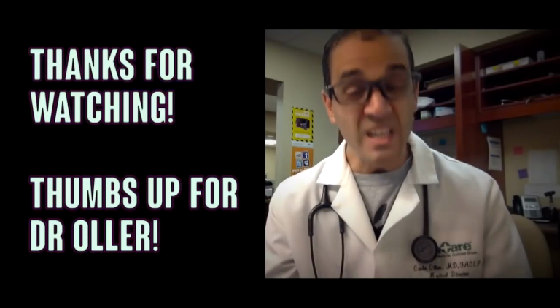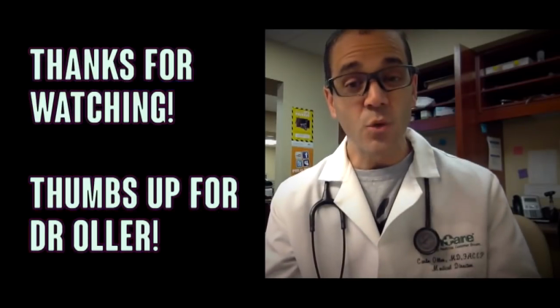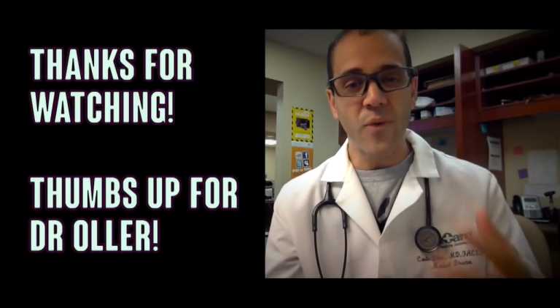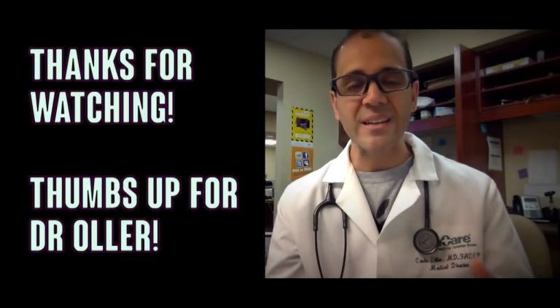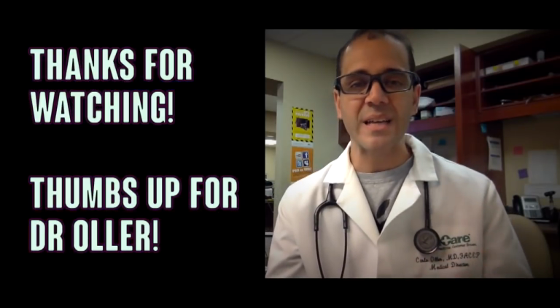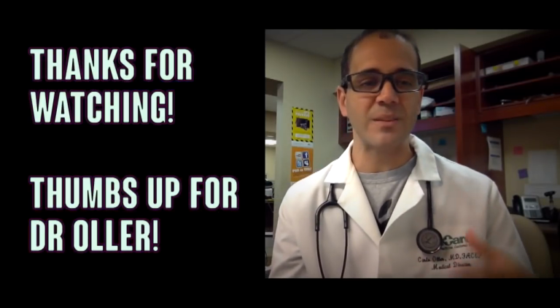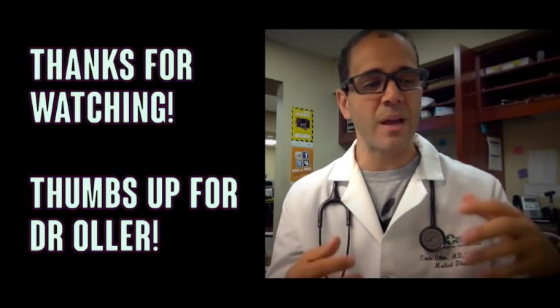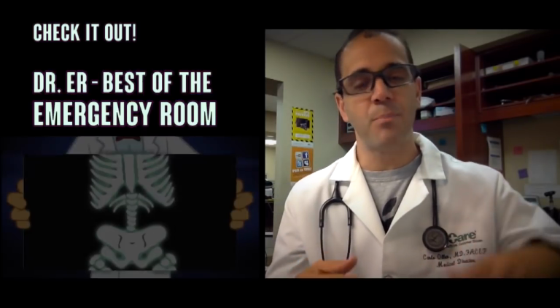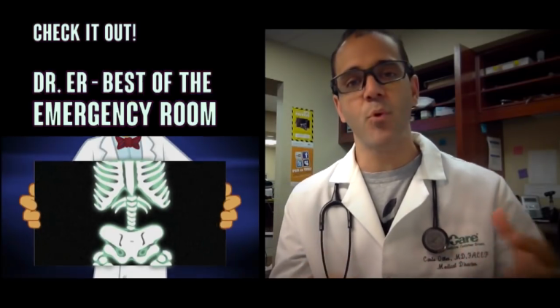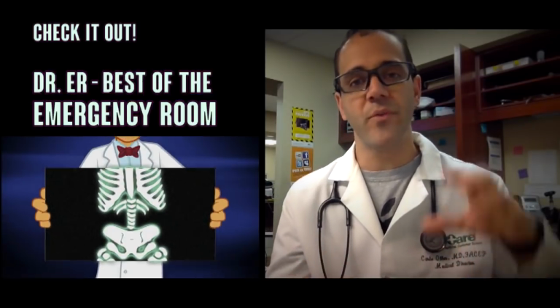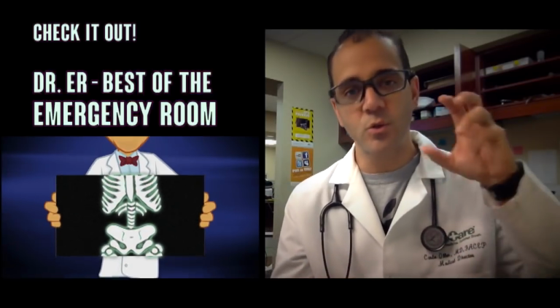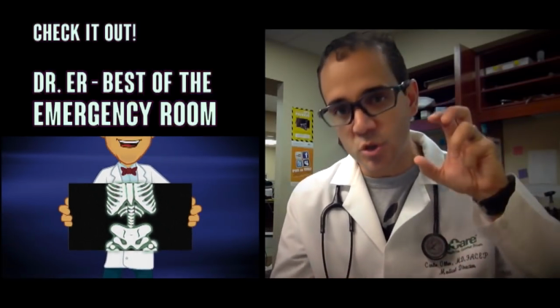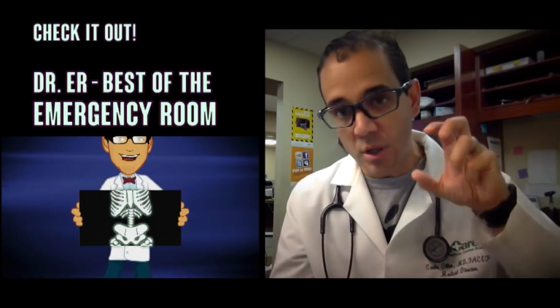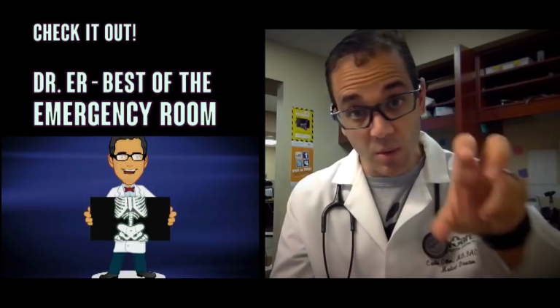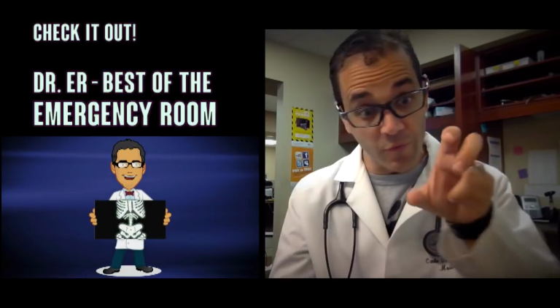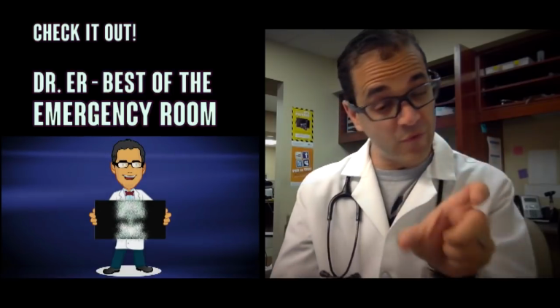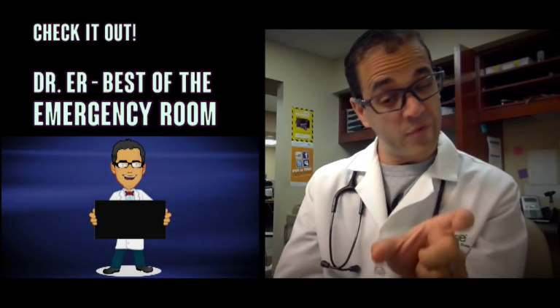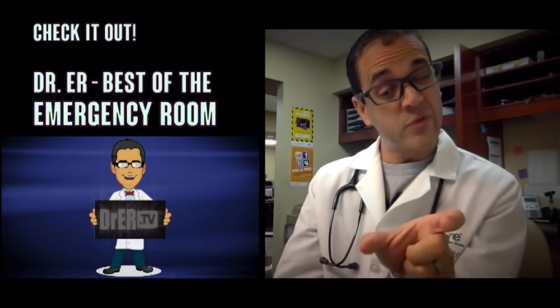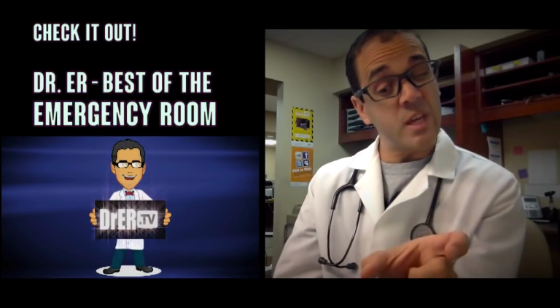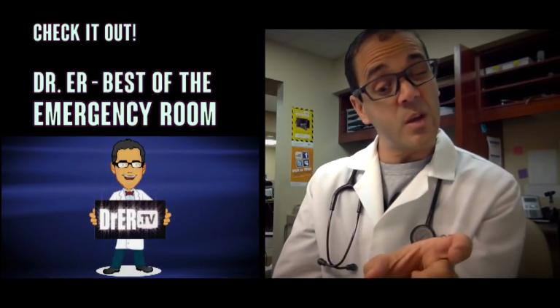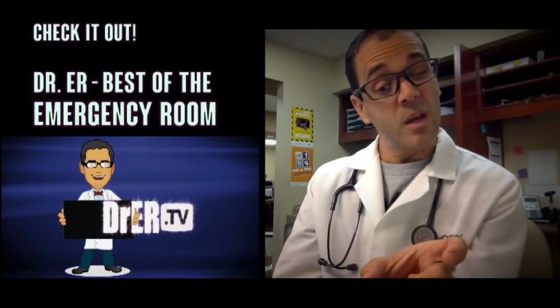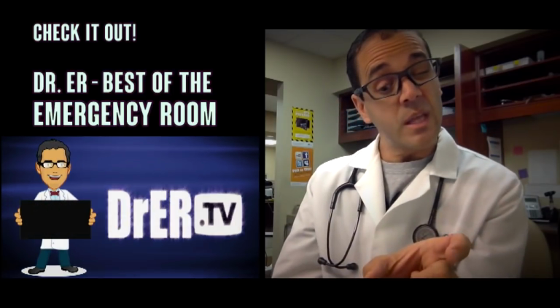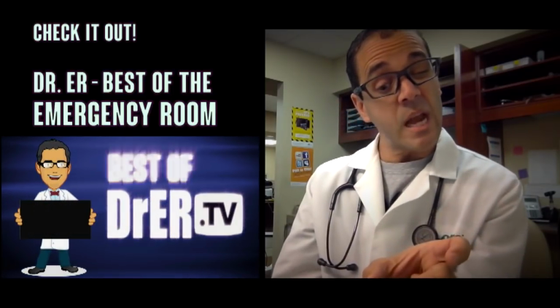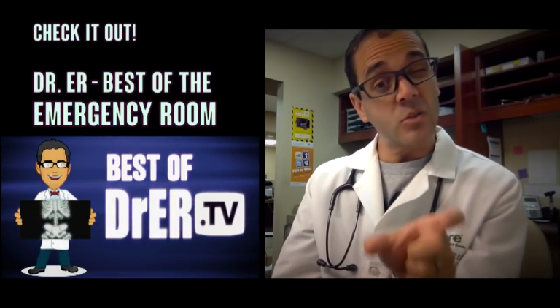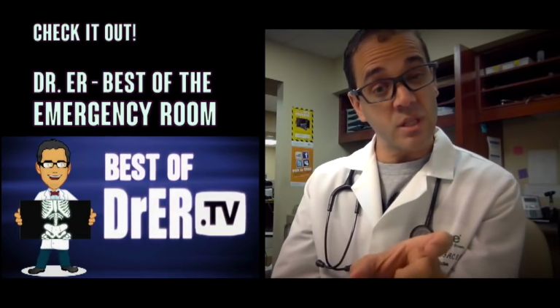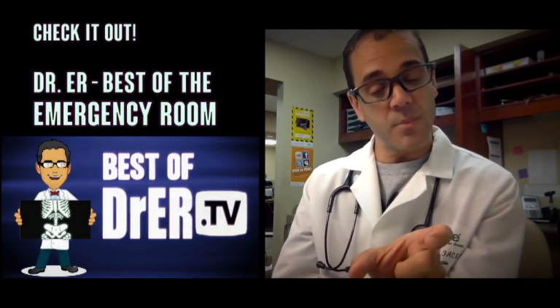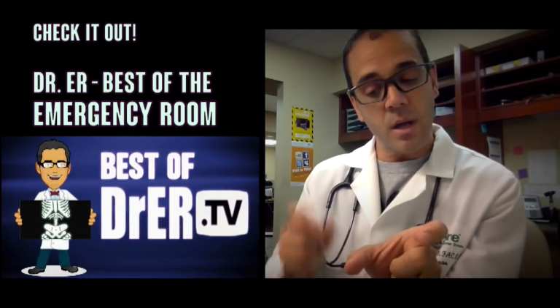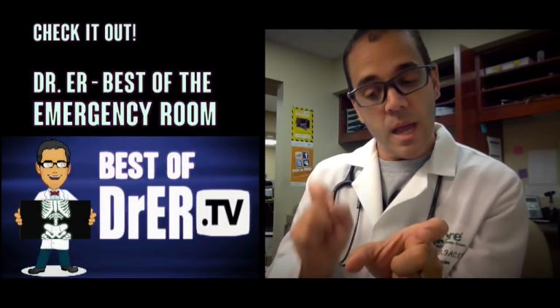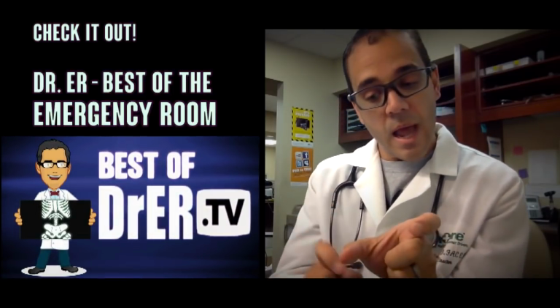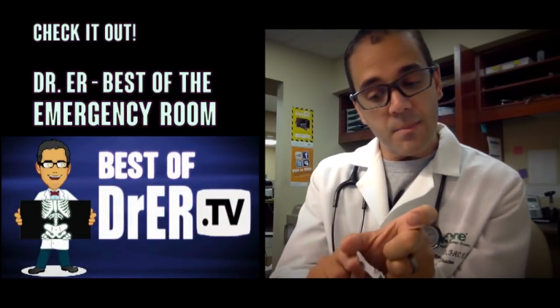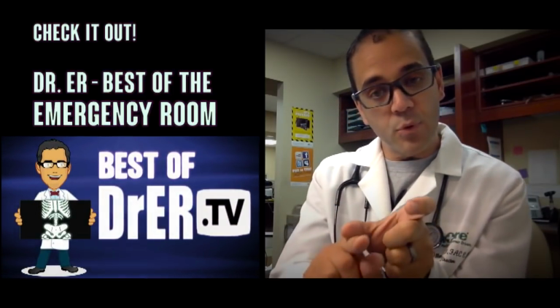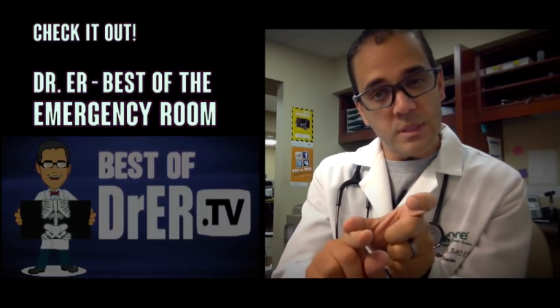There's always something new at the ER. So come and join us at the Best of Dr. ER. New videos every week.